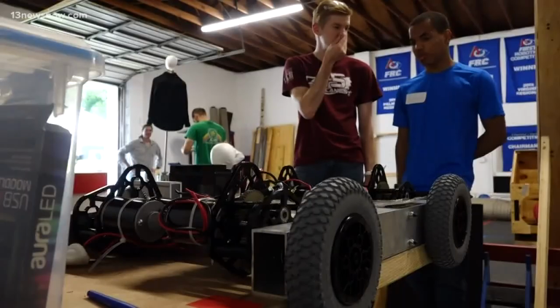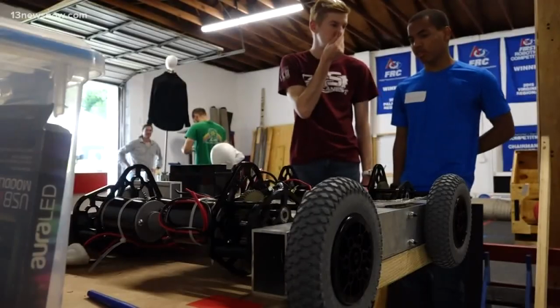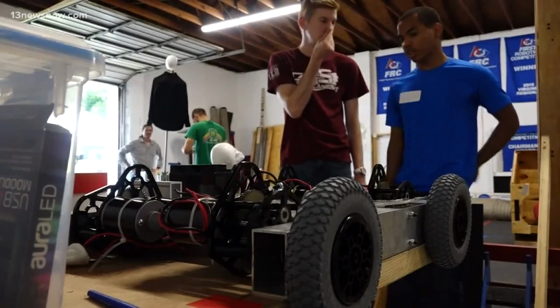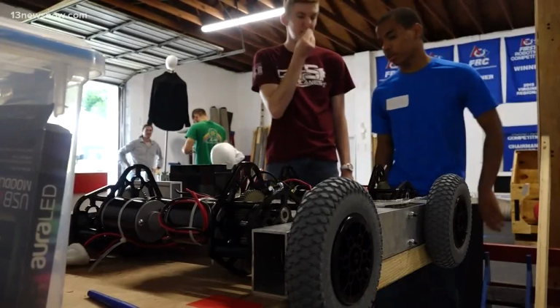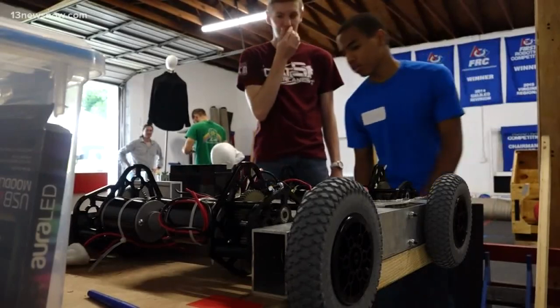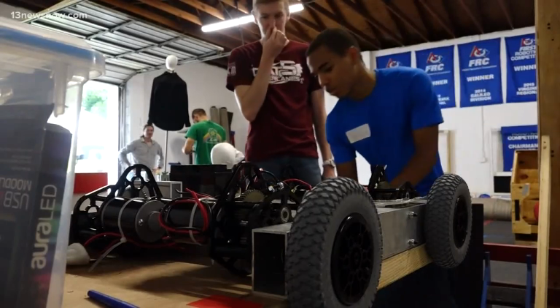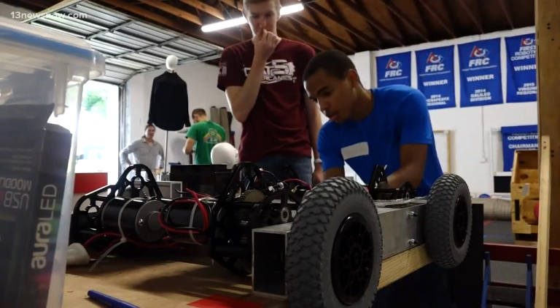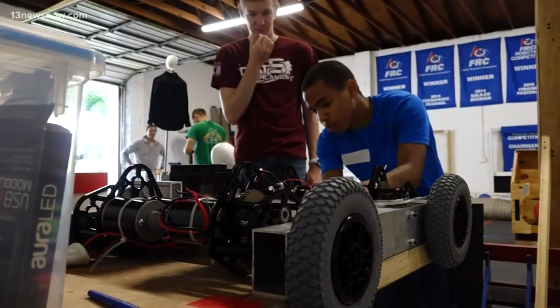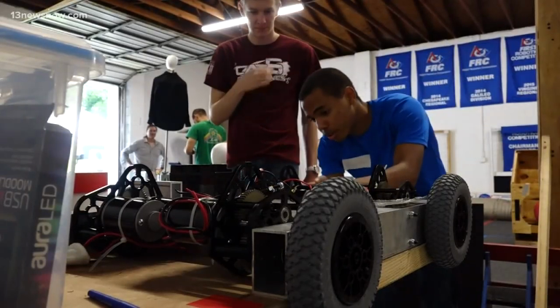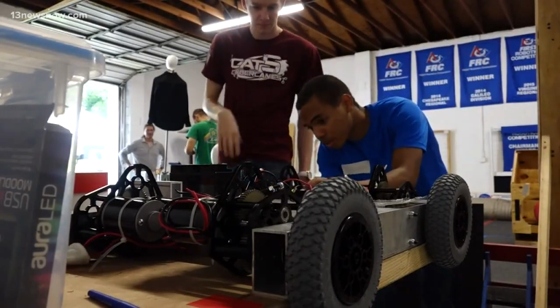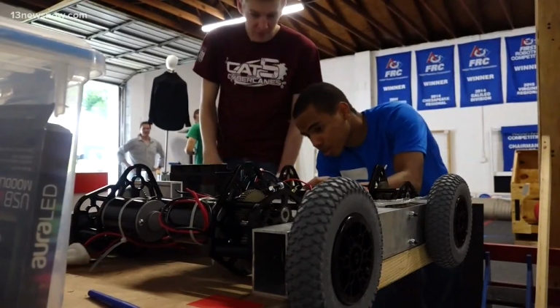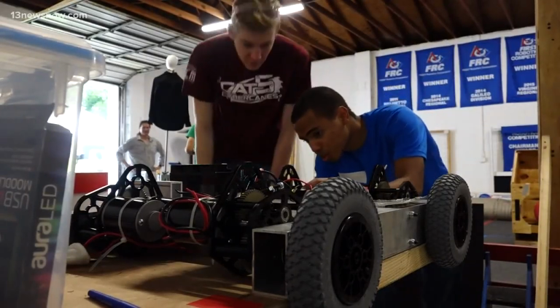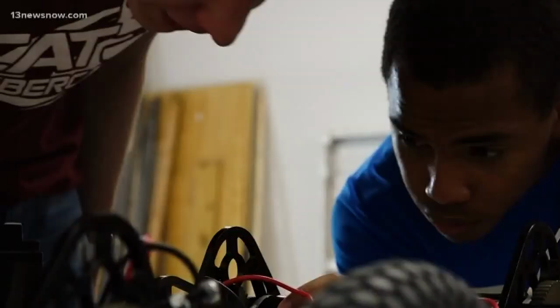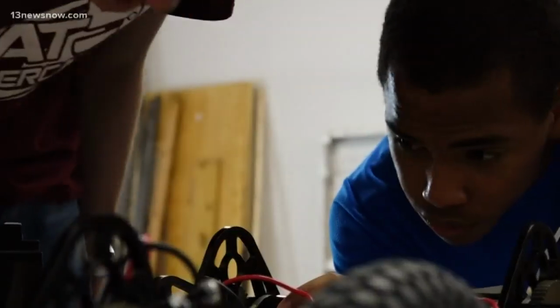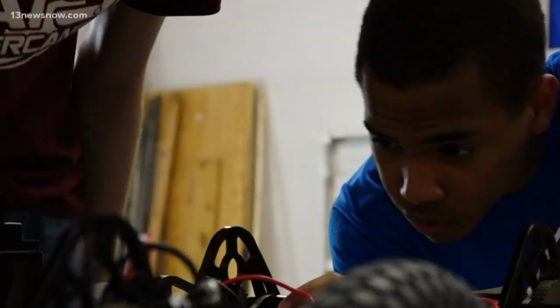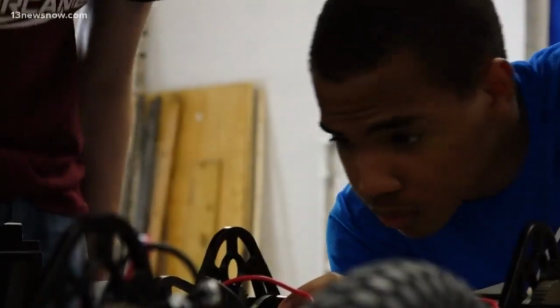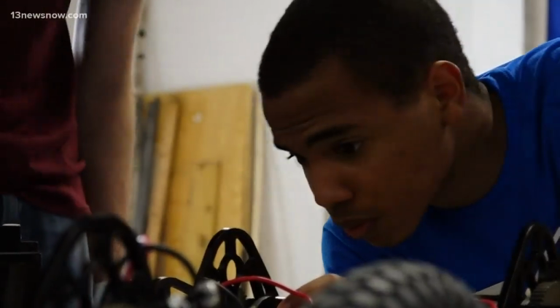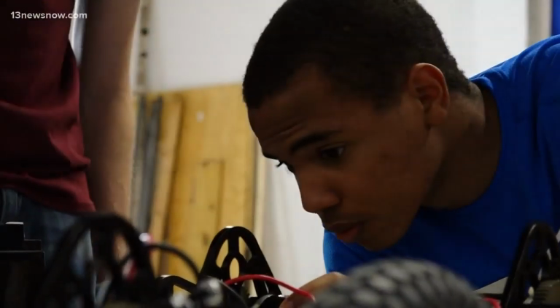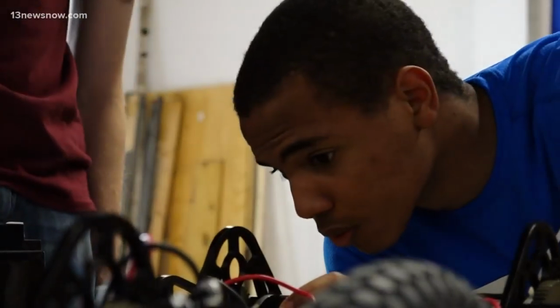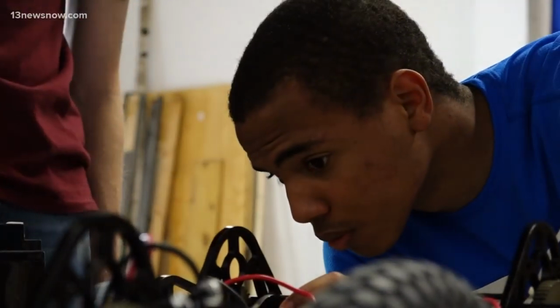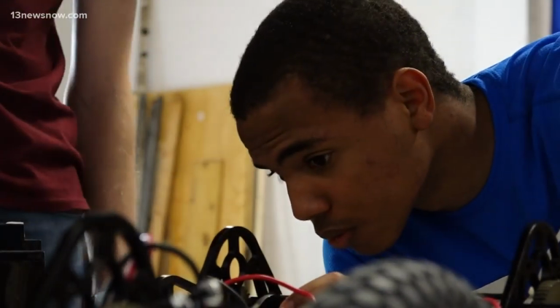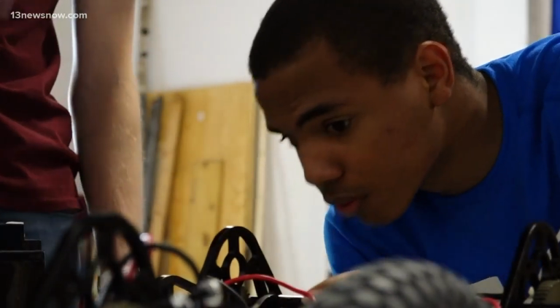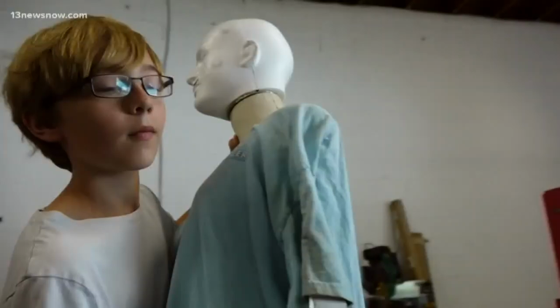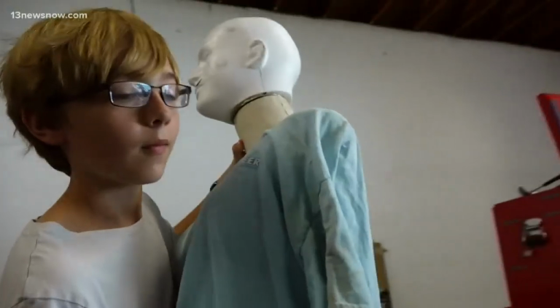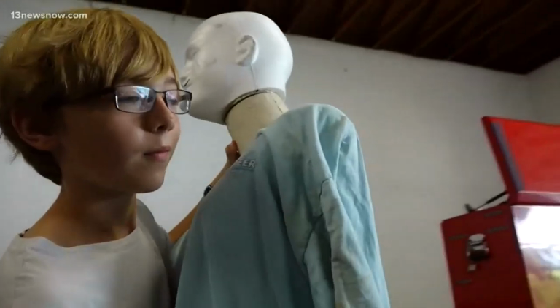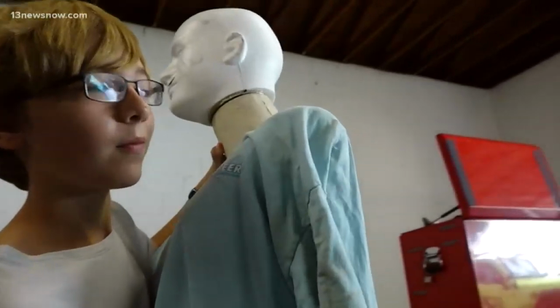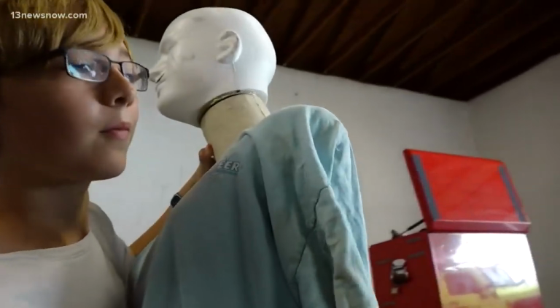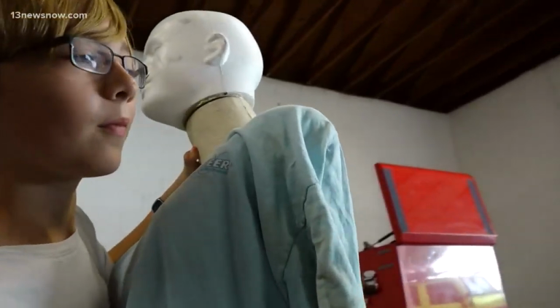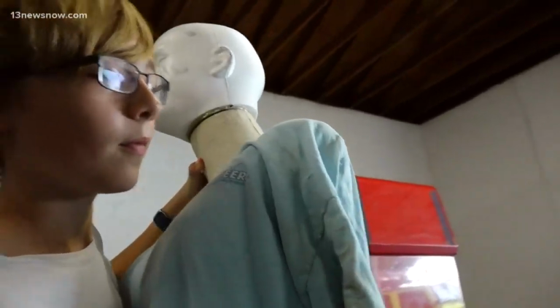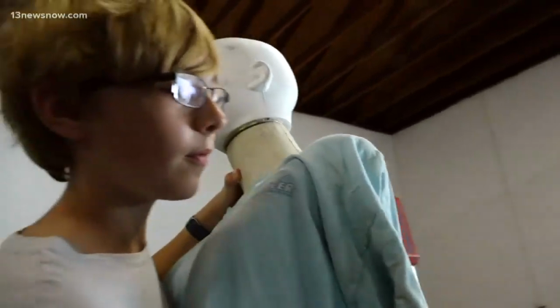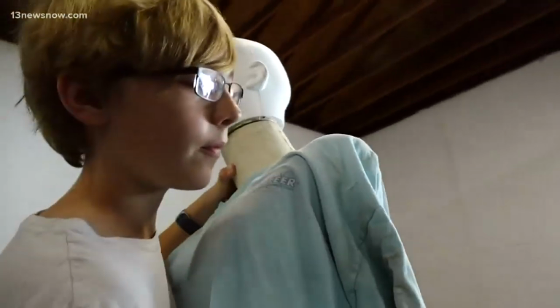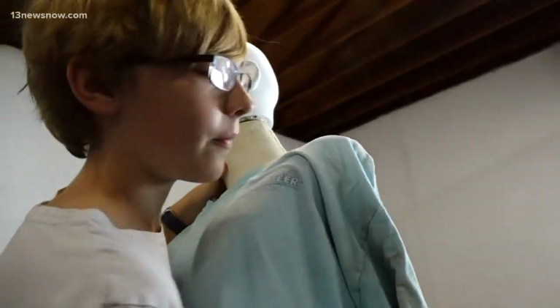The high schoolers worked on the base of the robot, operated using a remote control and radio frequency, and the middle schoolers built the mannequin on top.